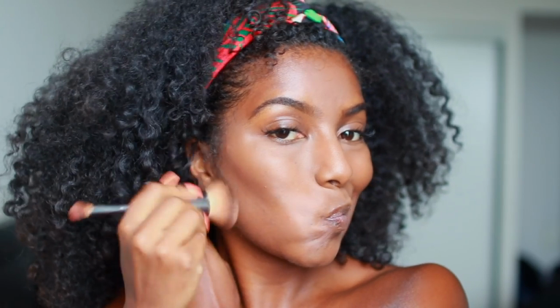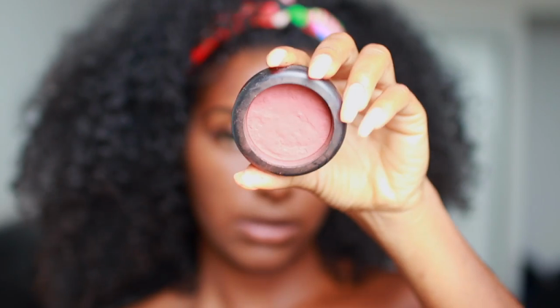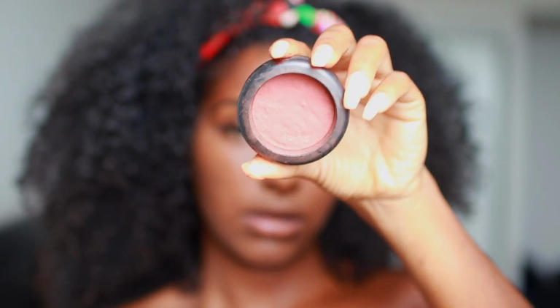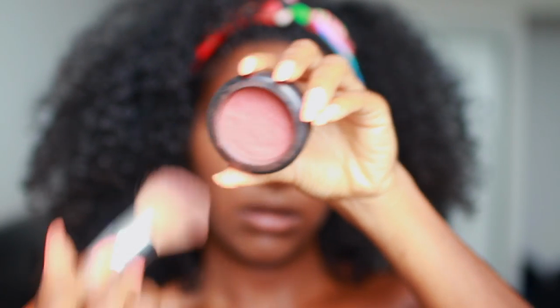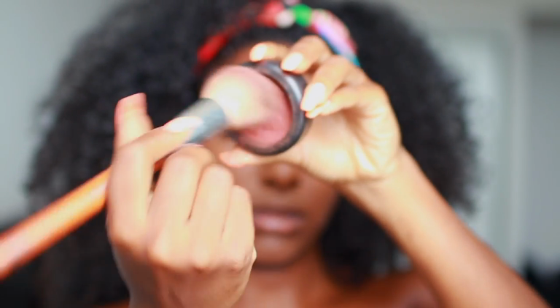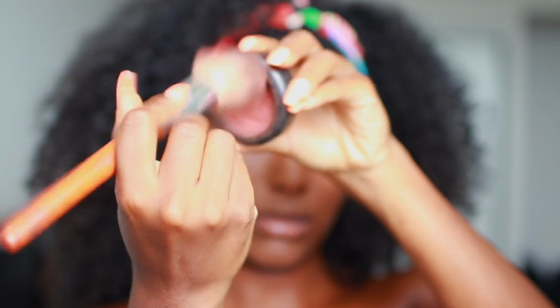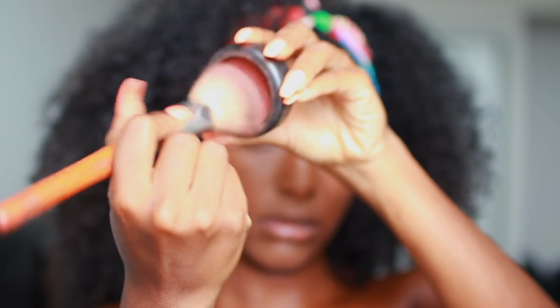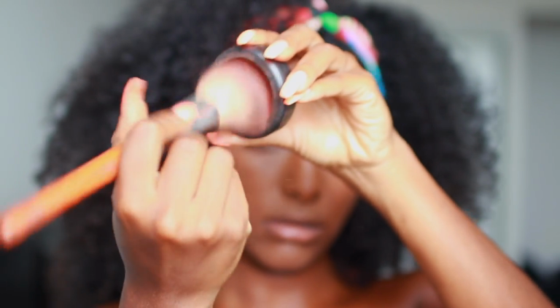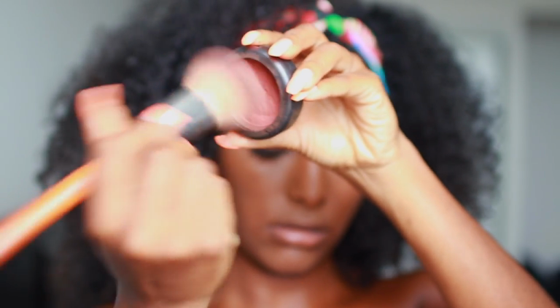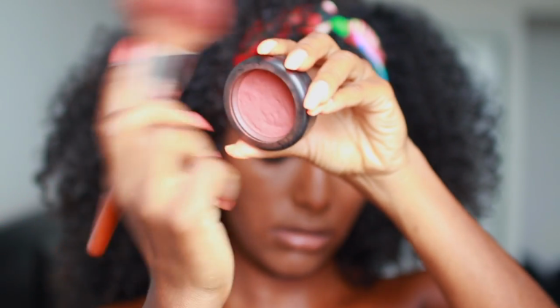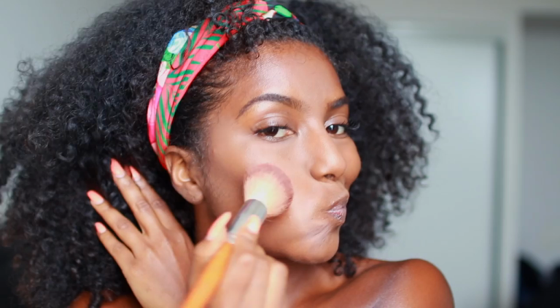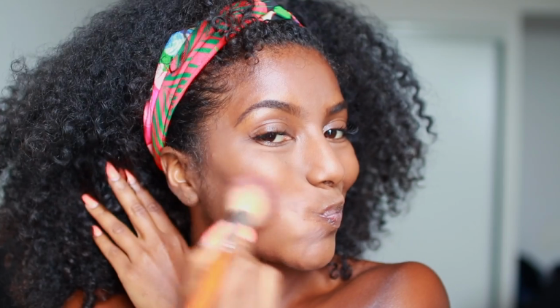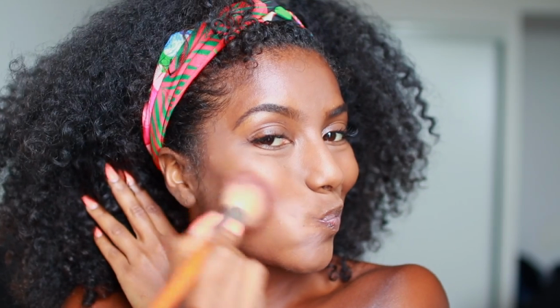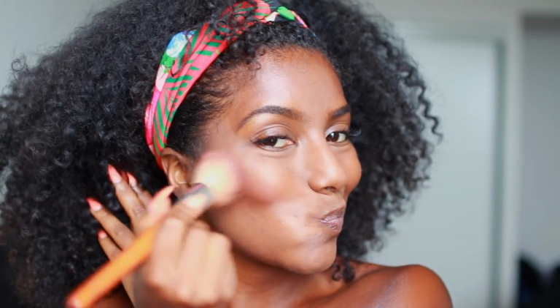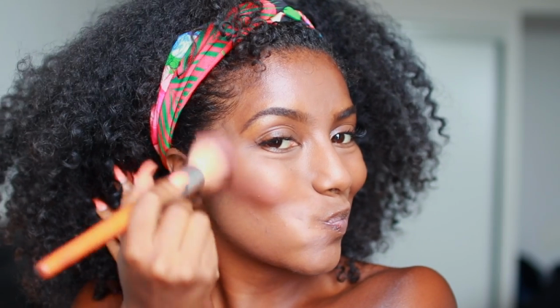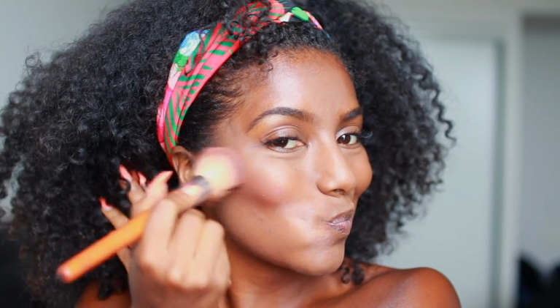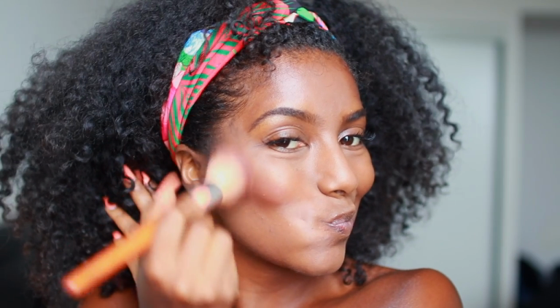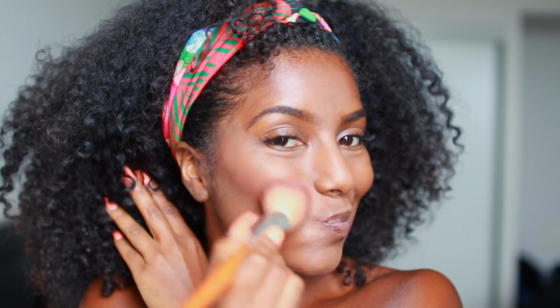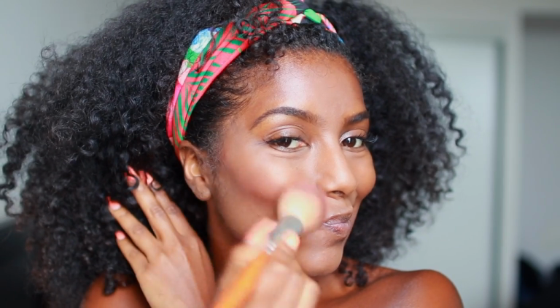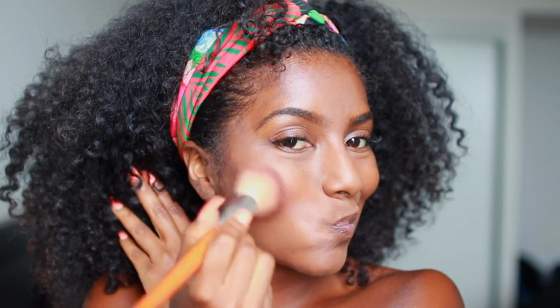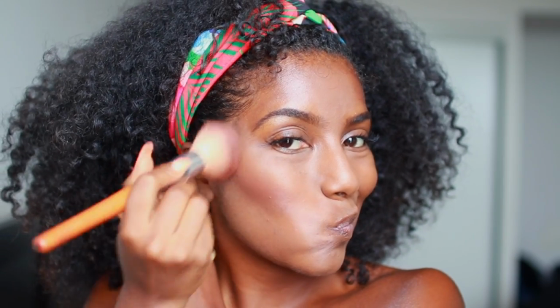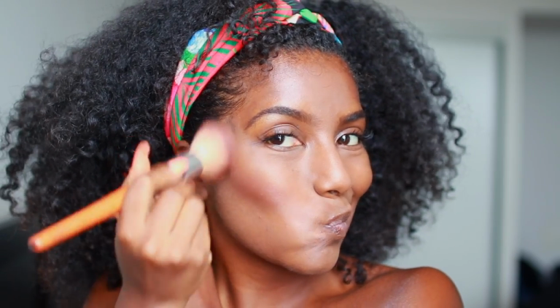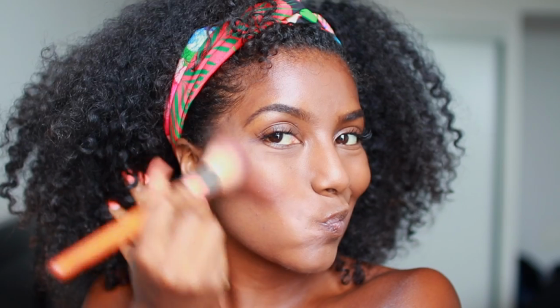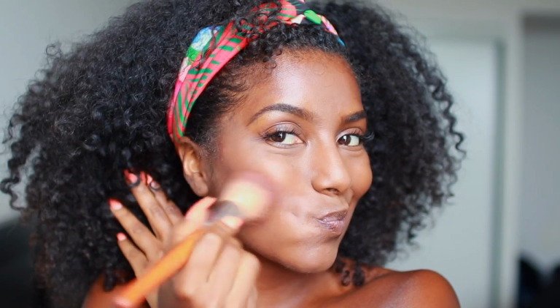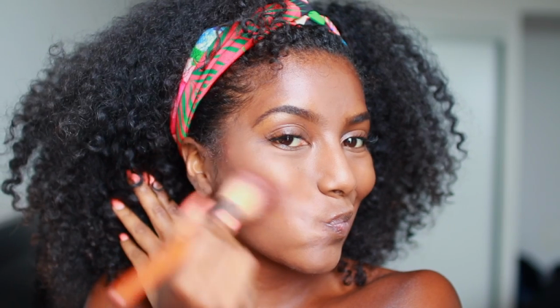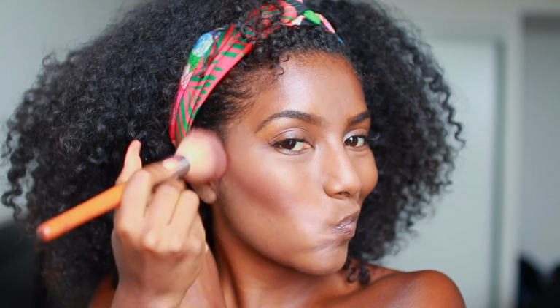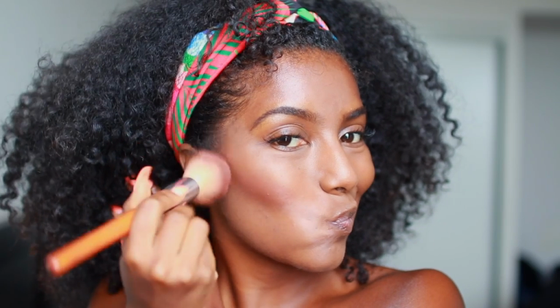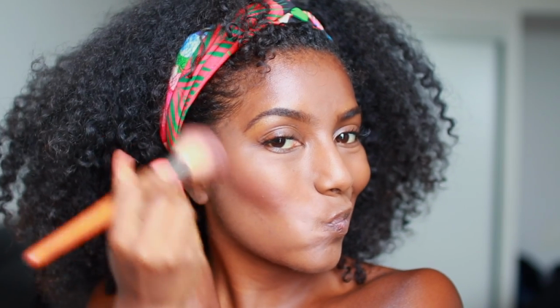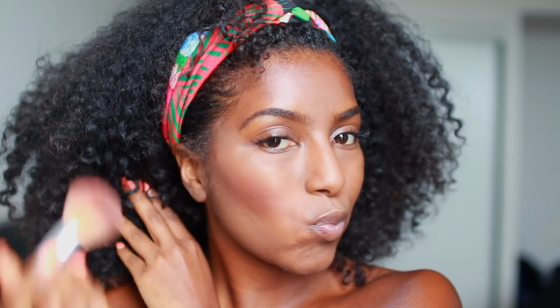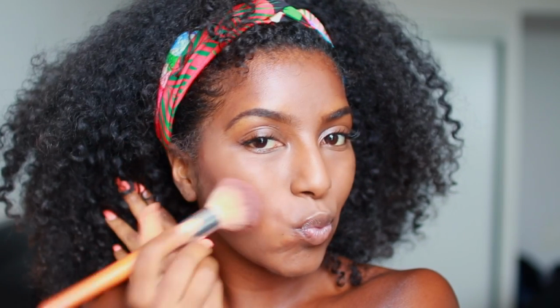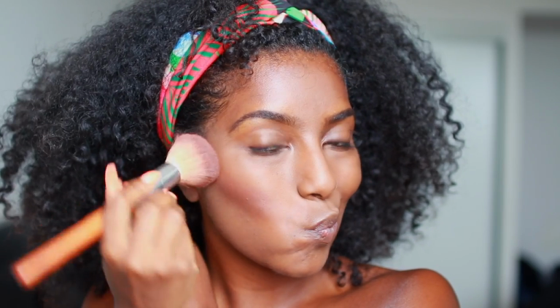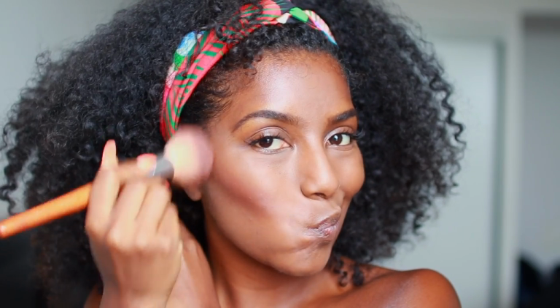So now it's time for blush — this is my favorite blush, Raisin. You guys probably know this already. I'm just going to apply that on top of the contour.